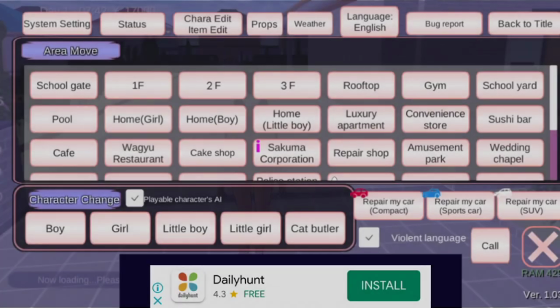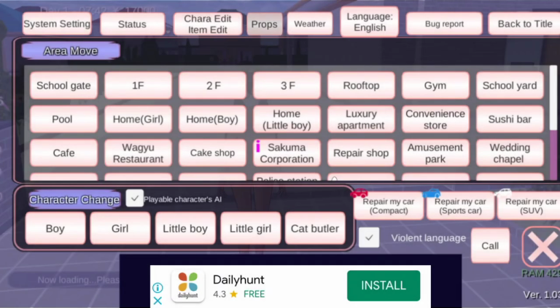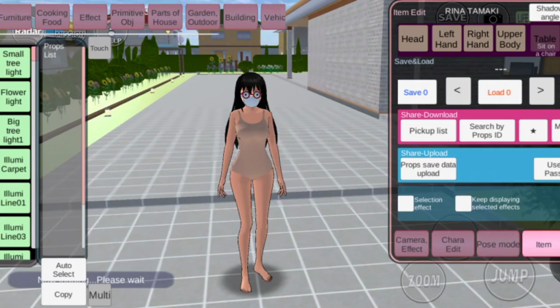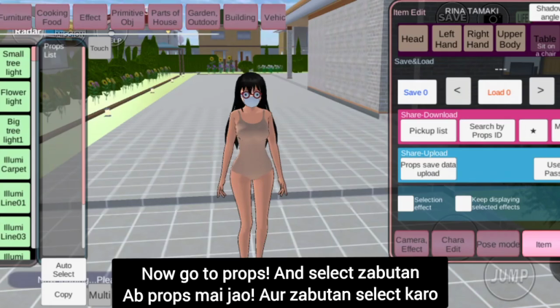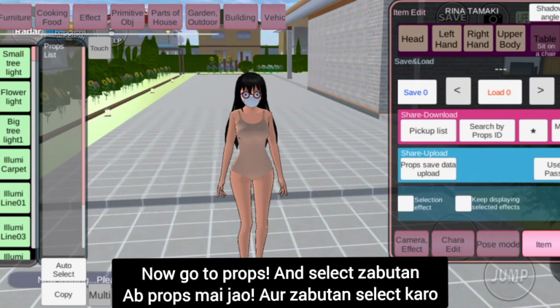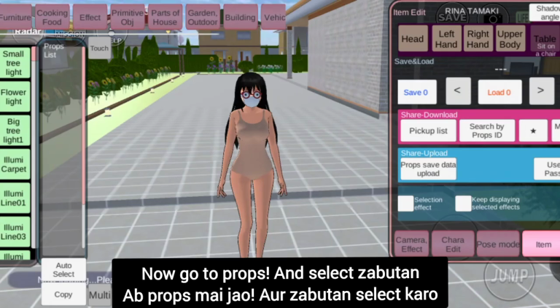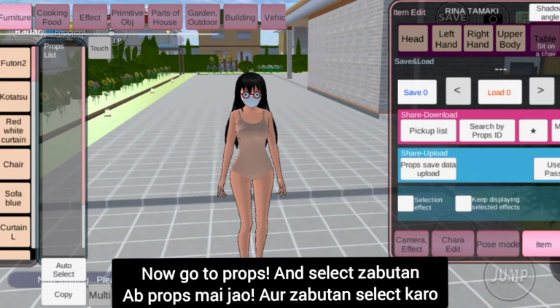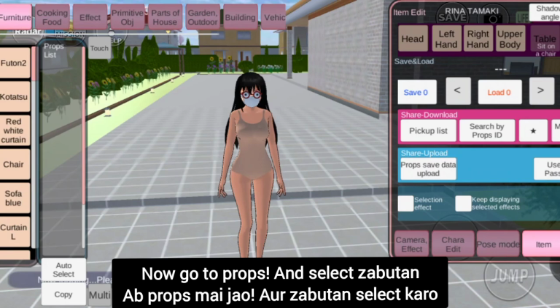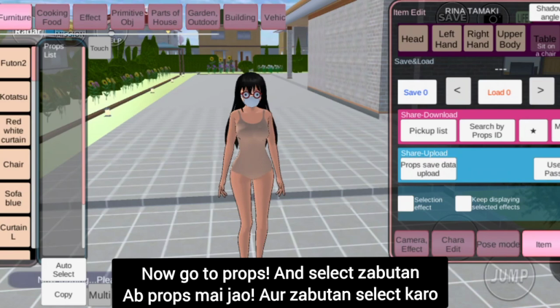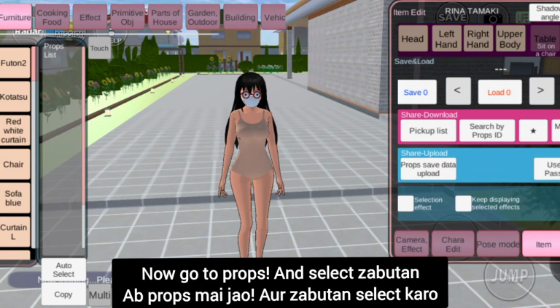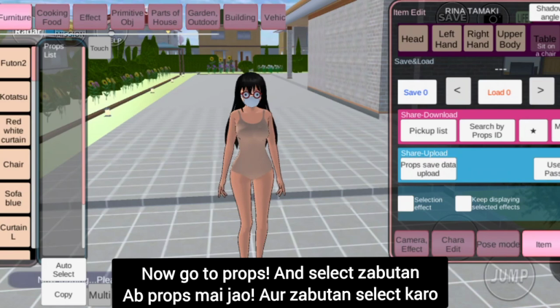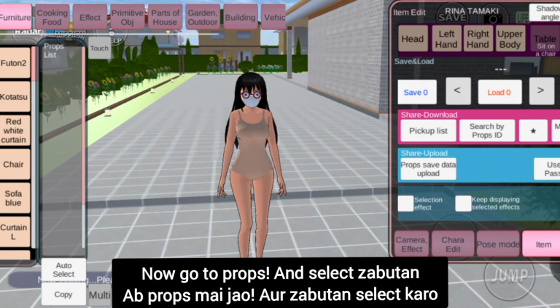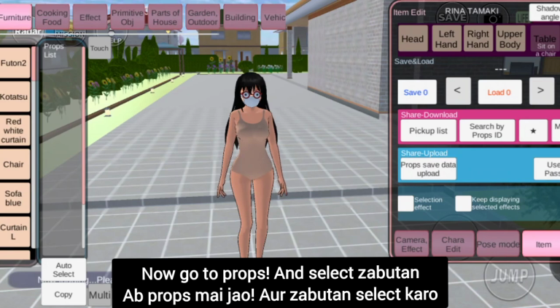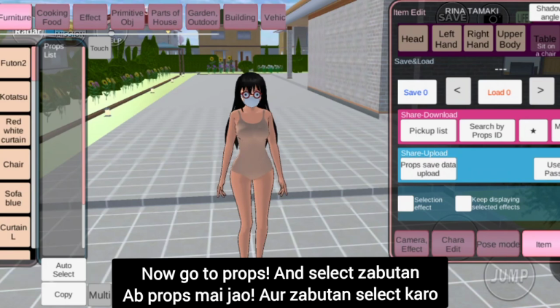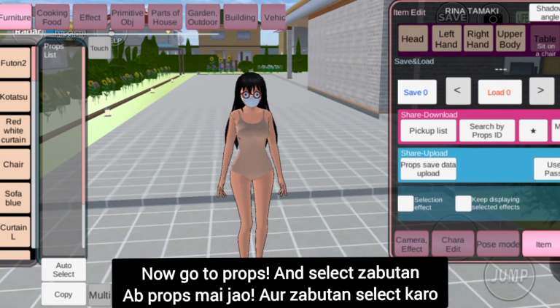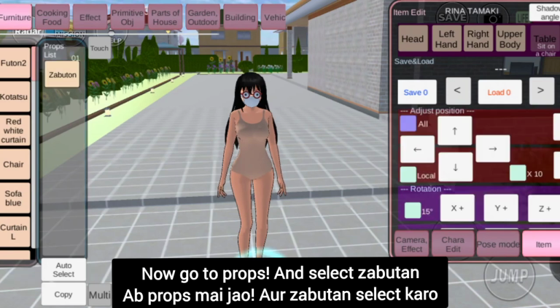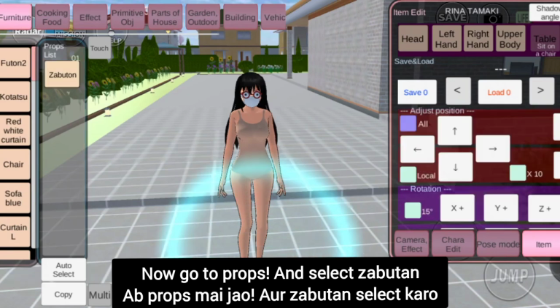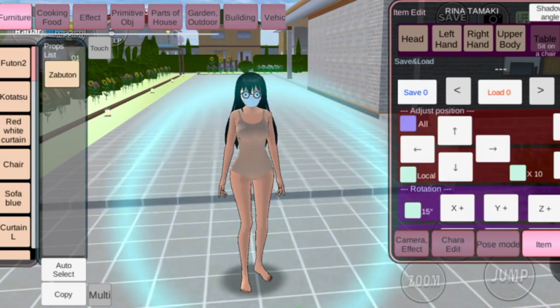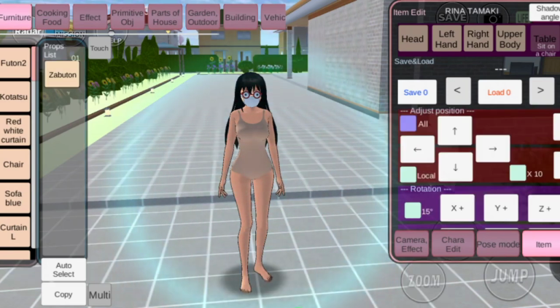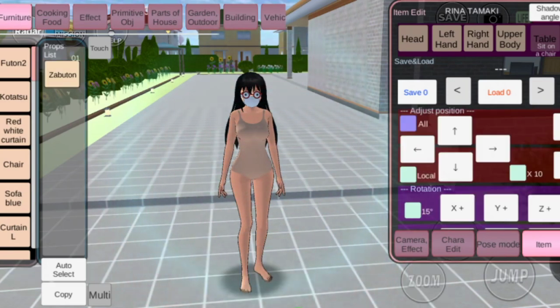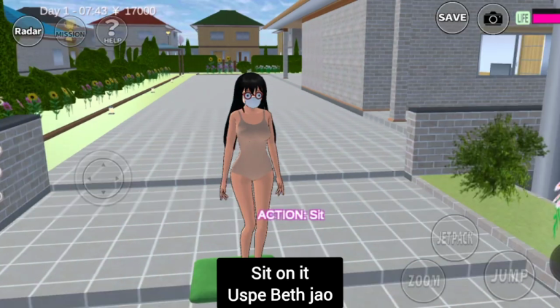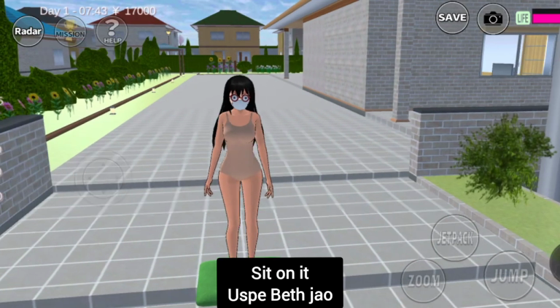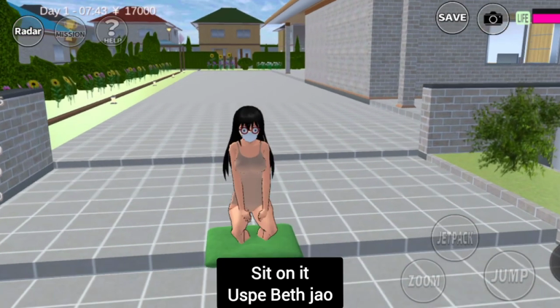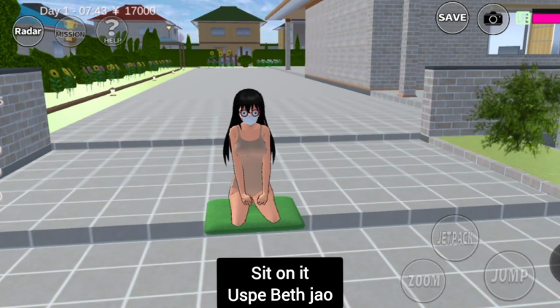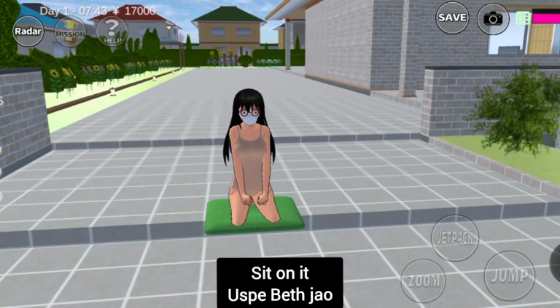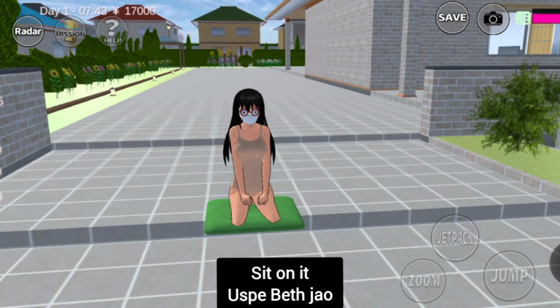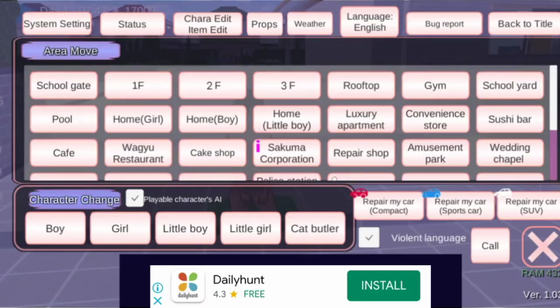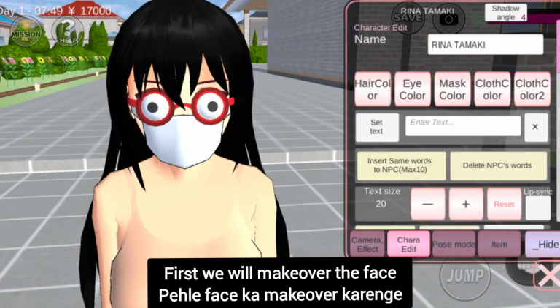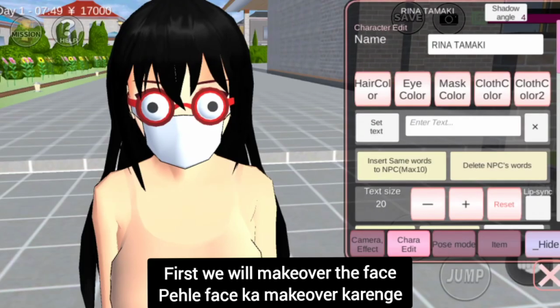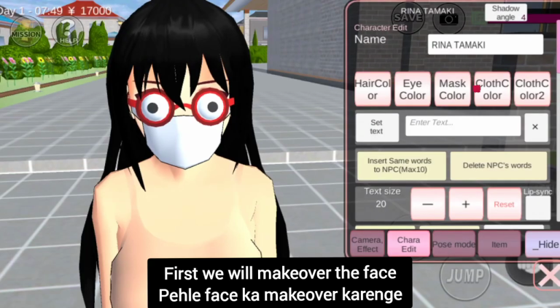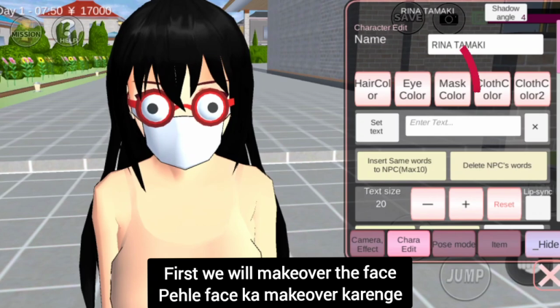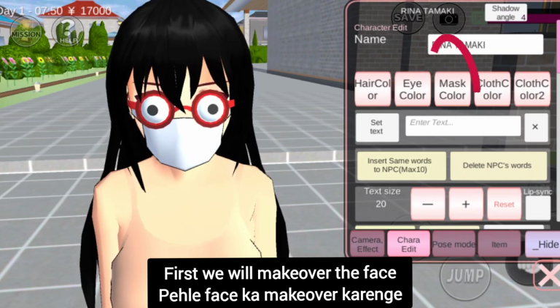Now go to props and select Zaboot on. Sit on it. First we will make over the face.